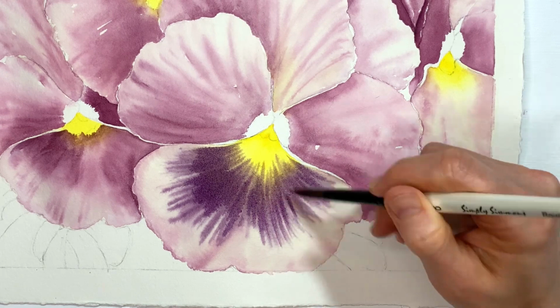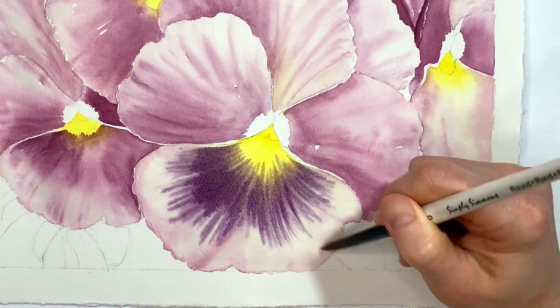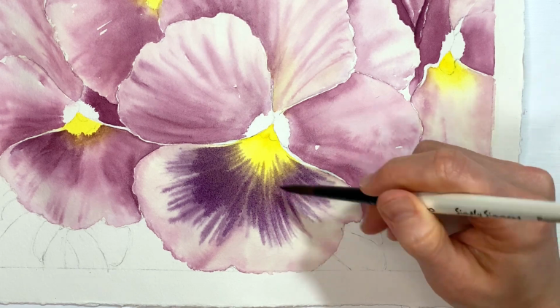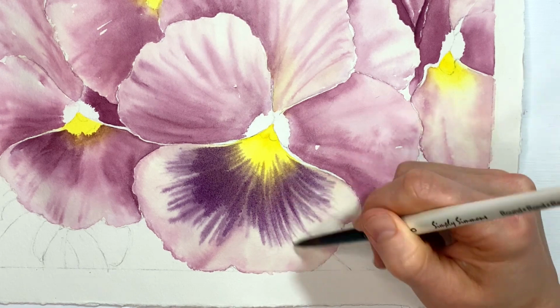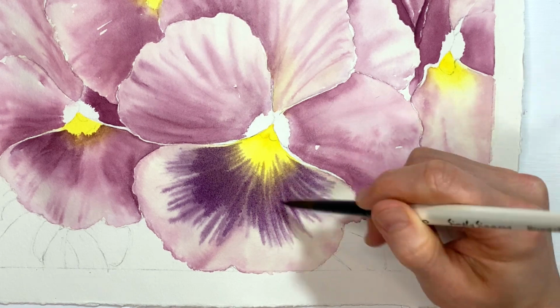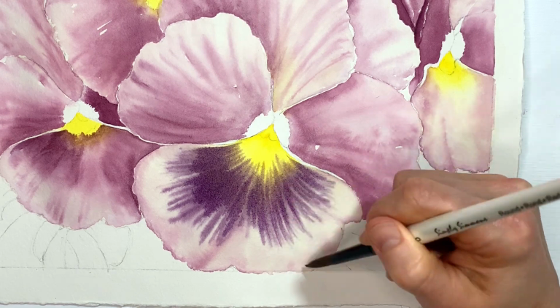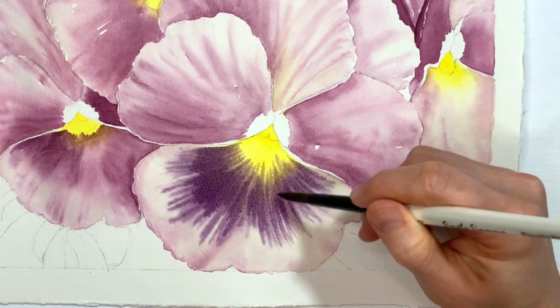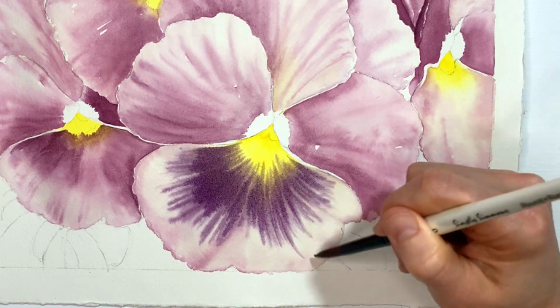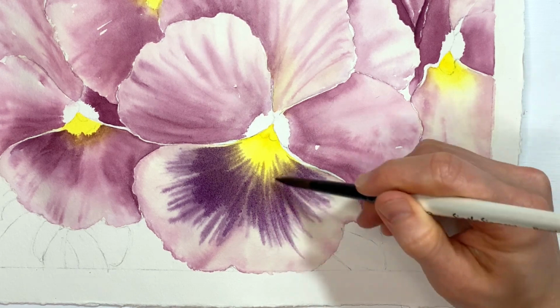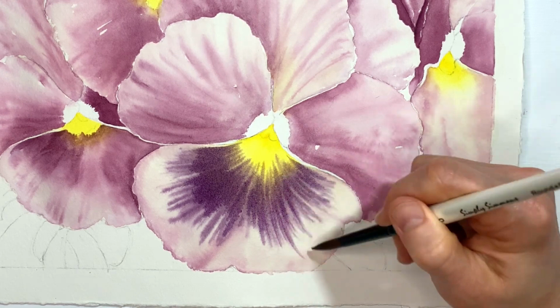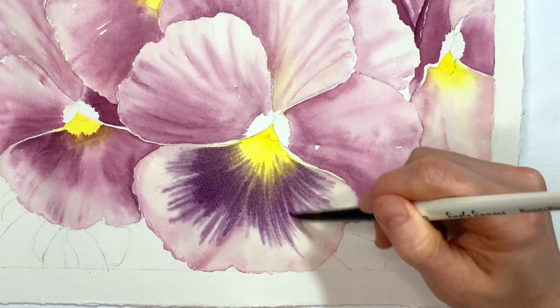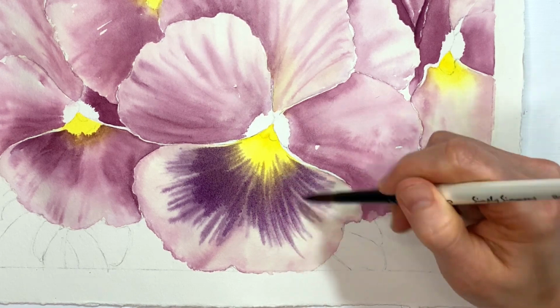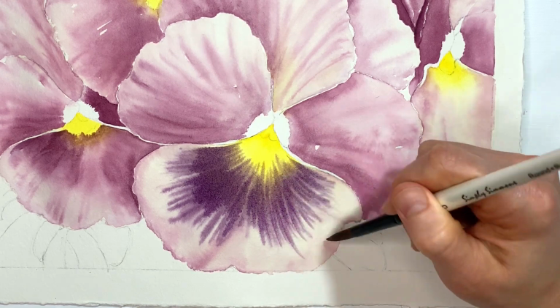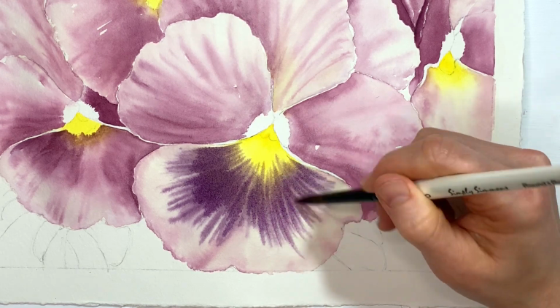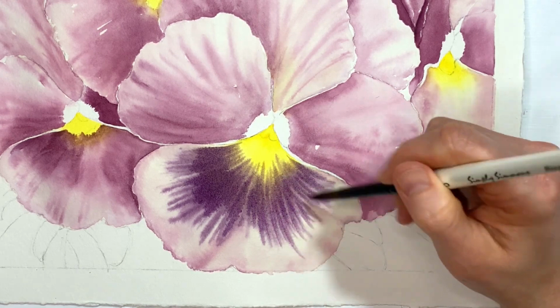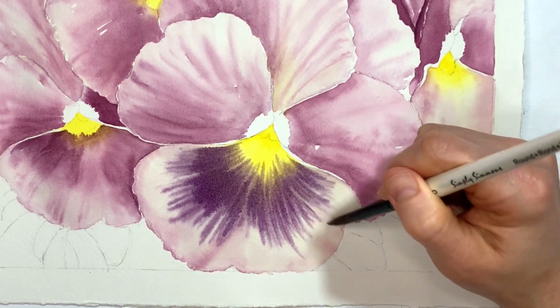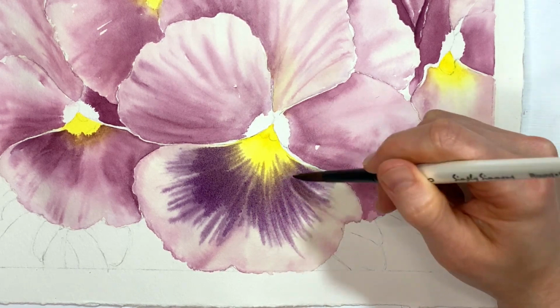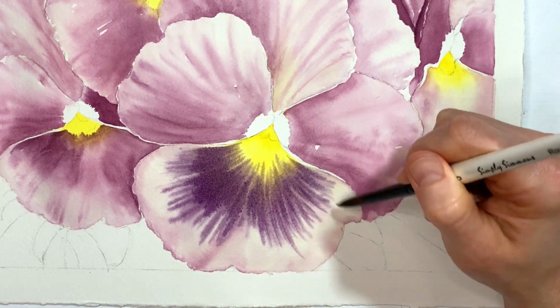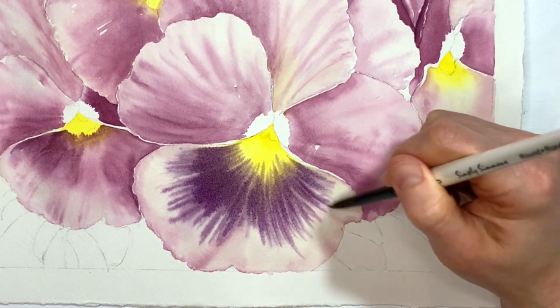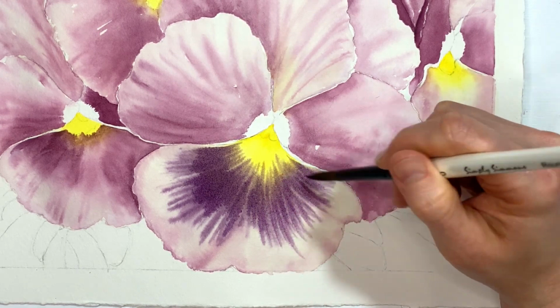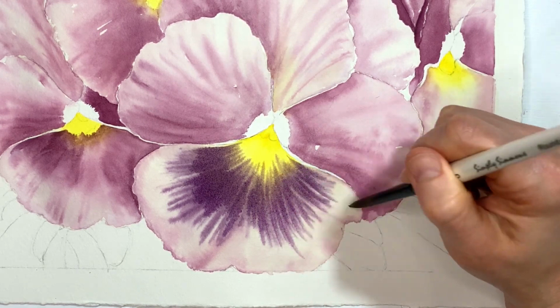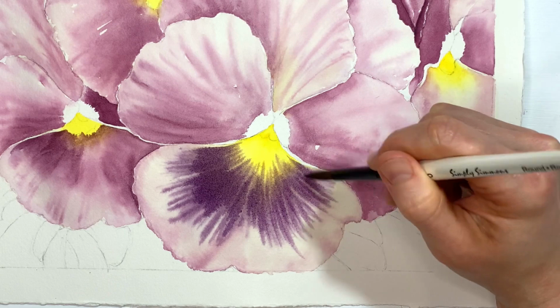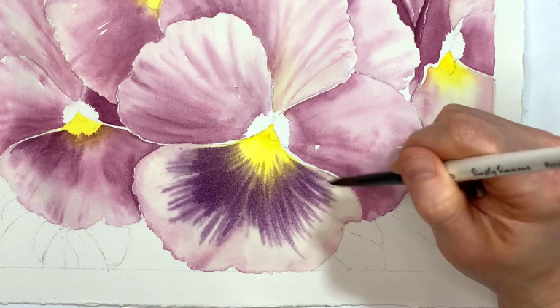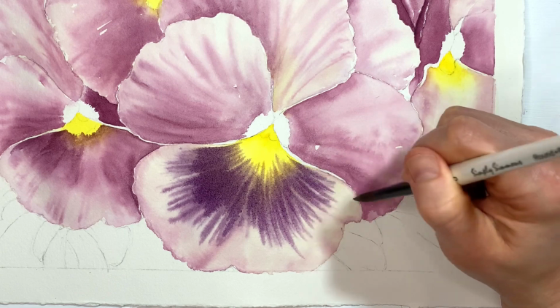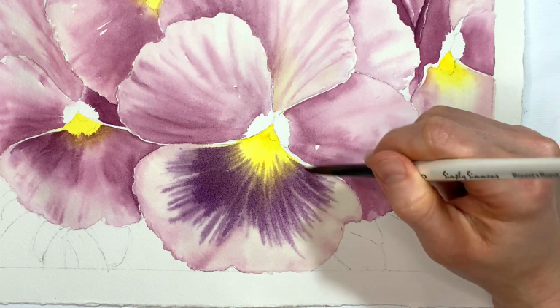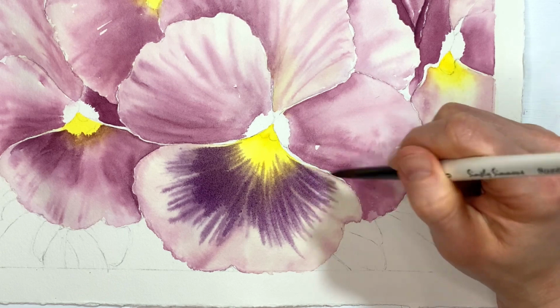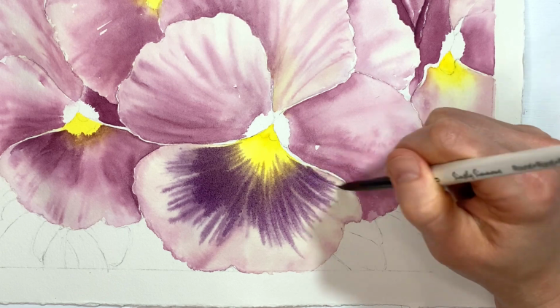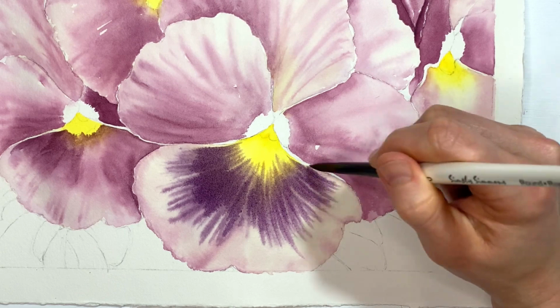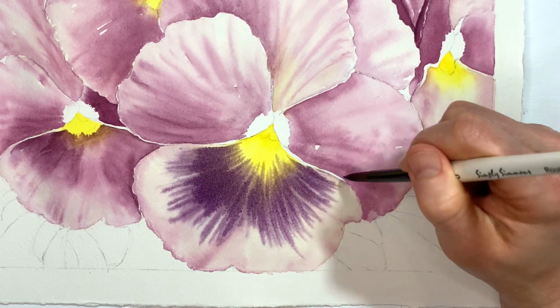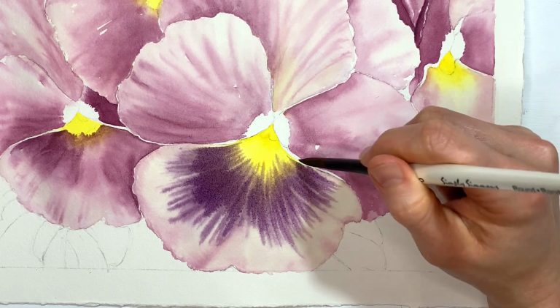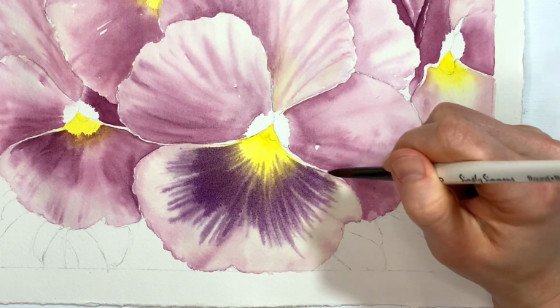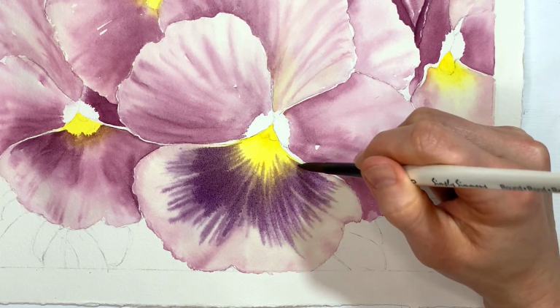I'm using a very light touch so that I can keep these lines kind of fine and flowy.